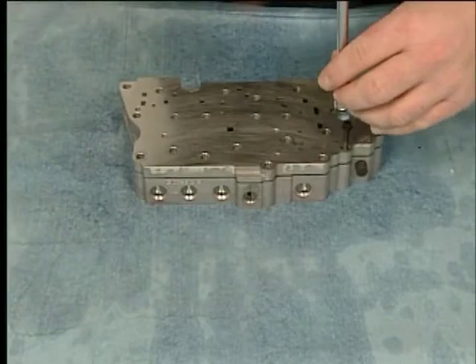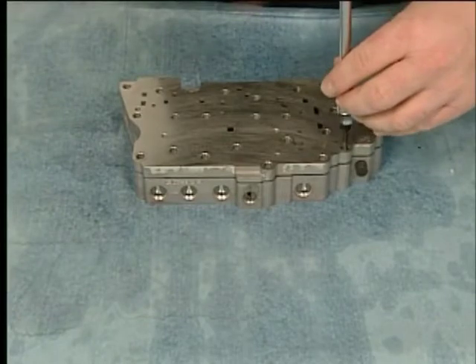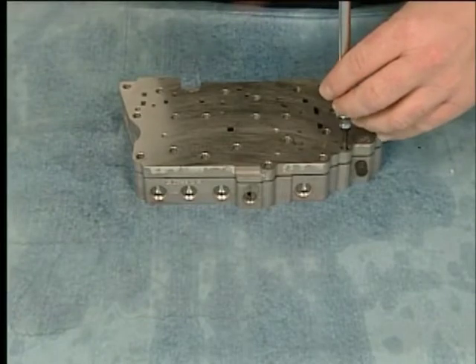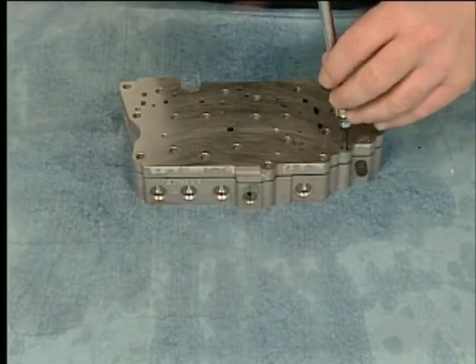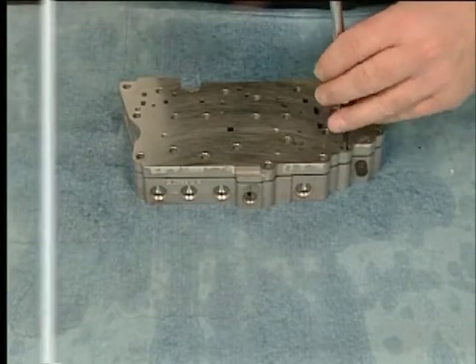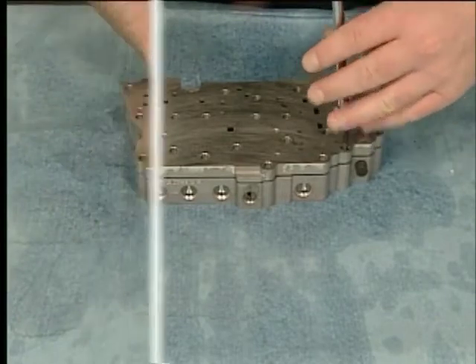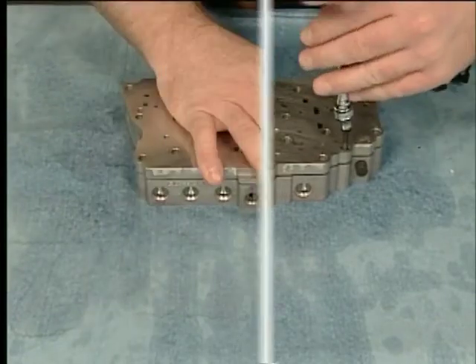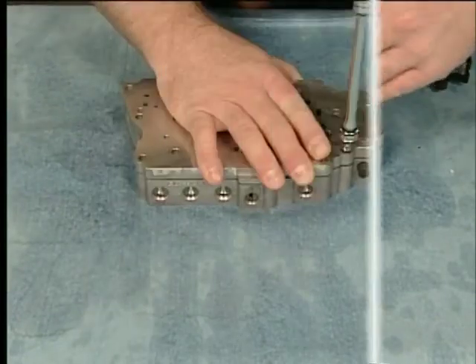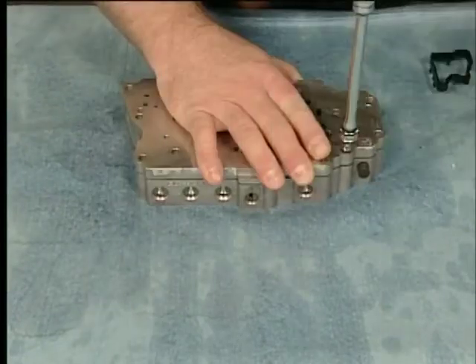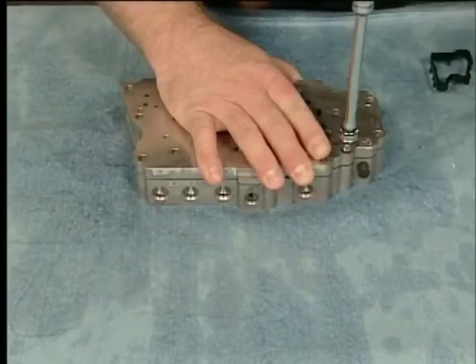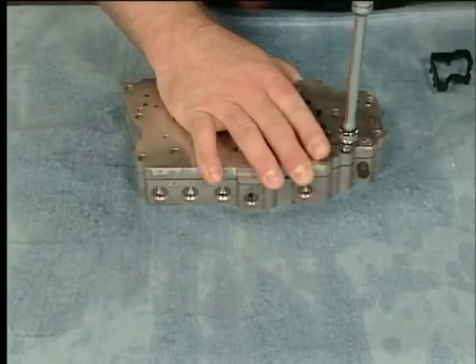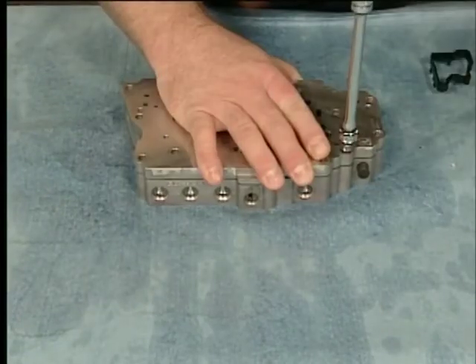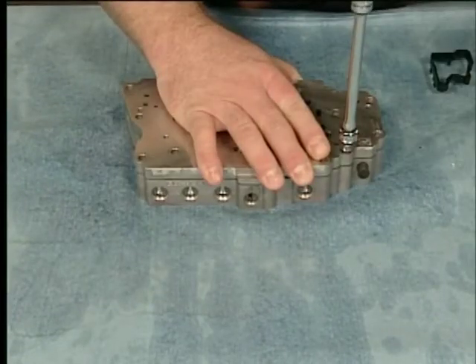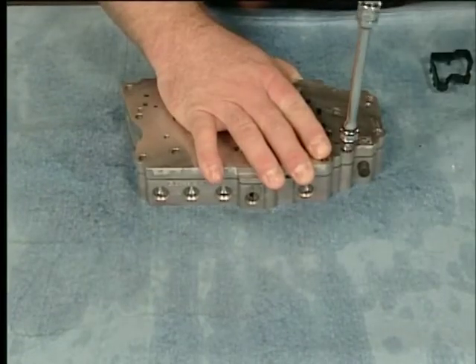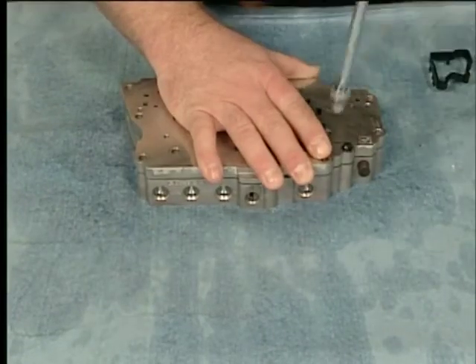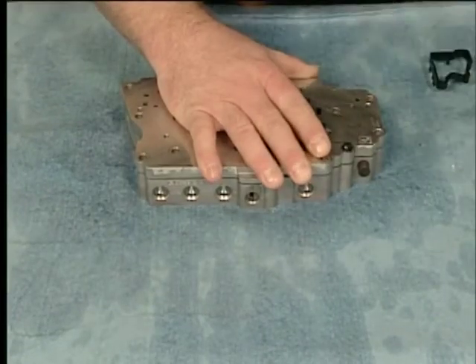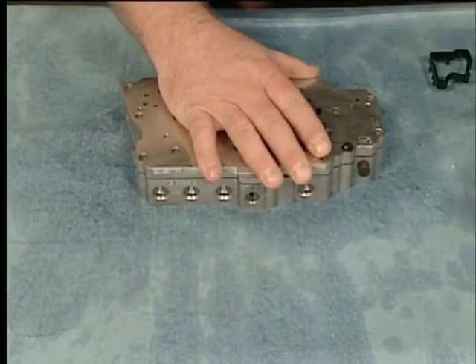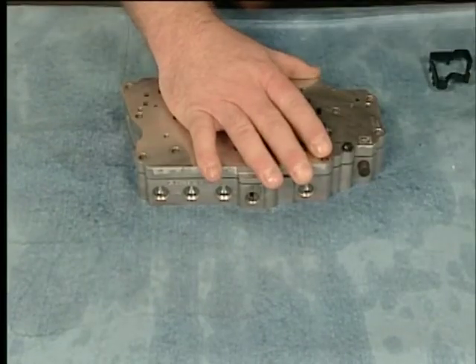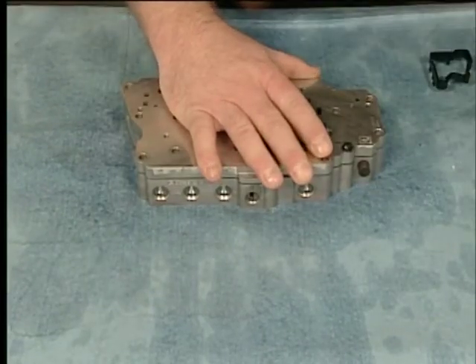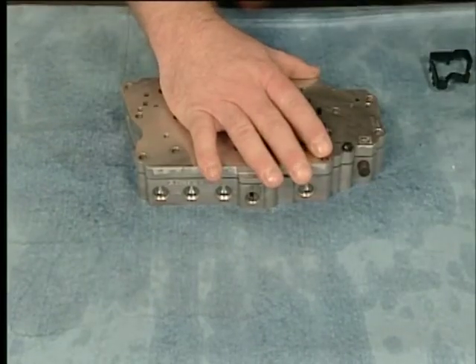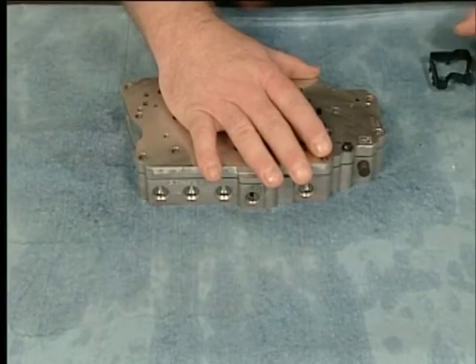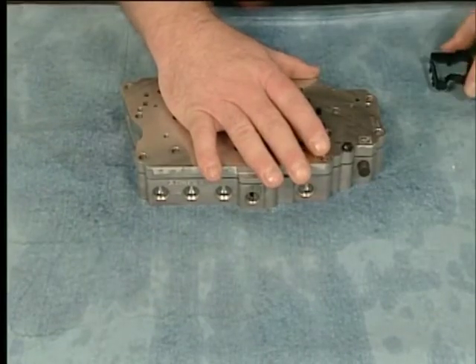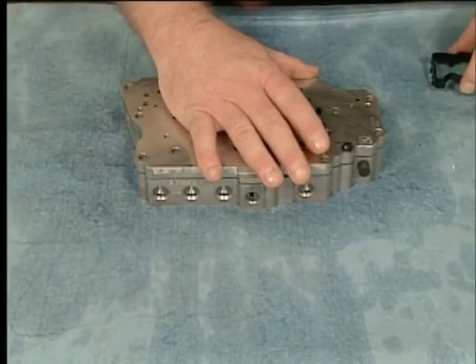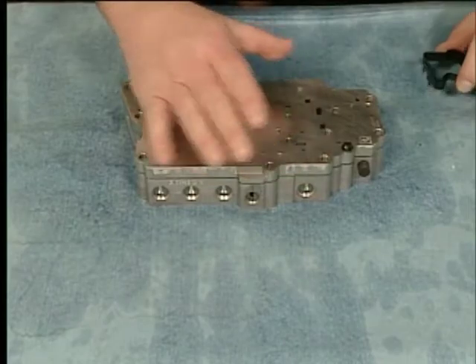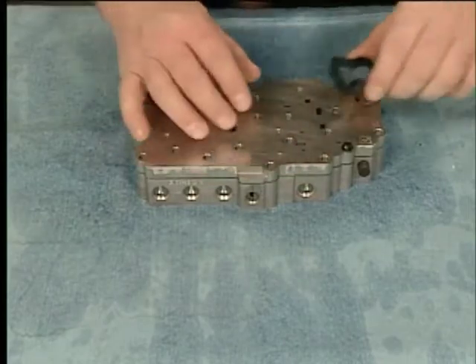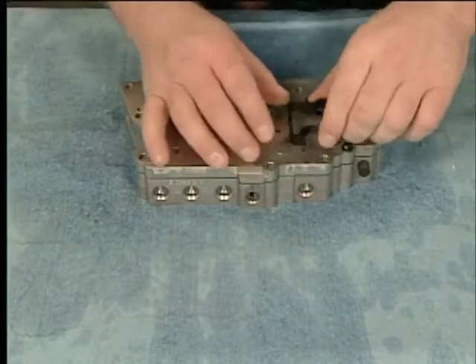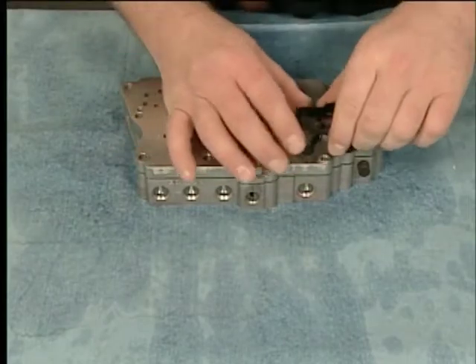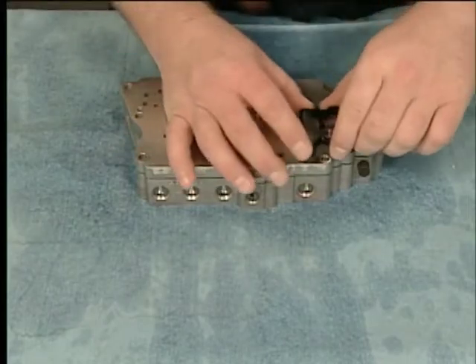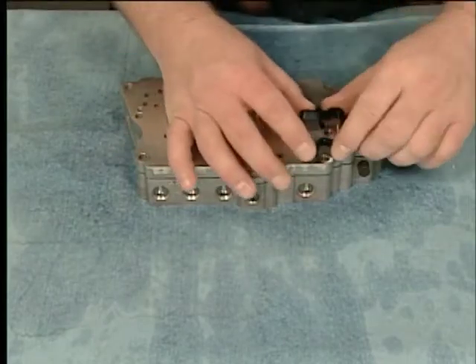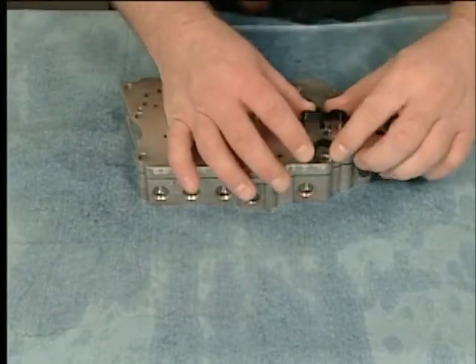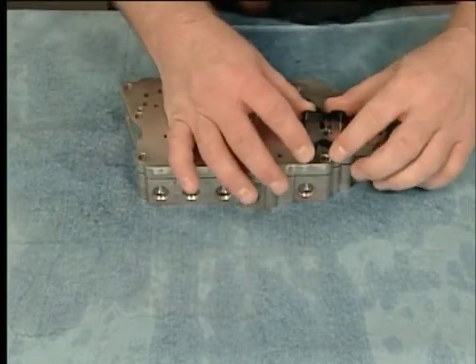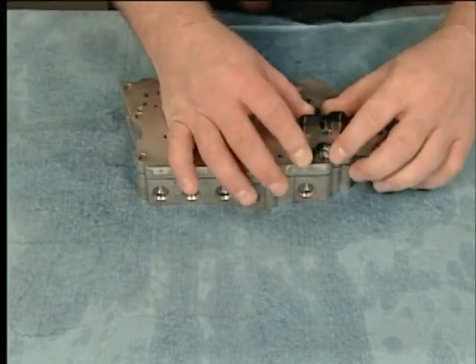Install the control valve body bolt and torque the bolt to specification. Then install the control solenoid valve support.